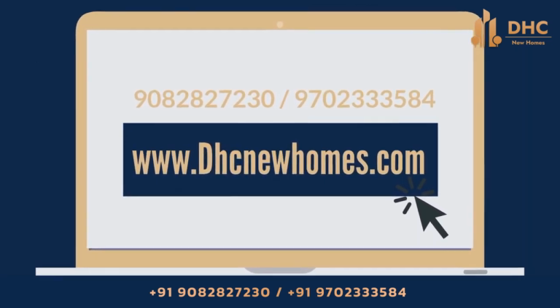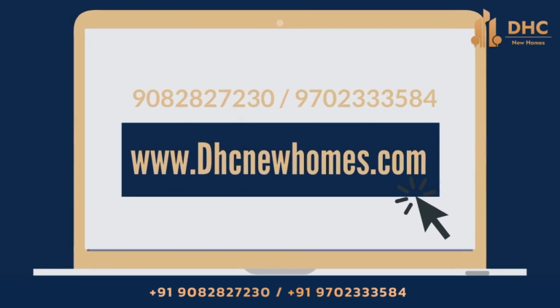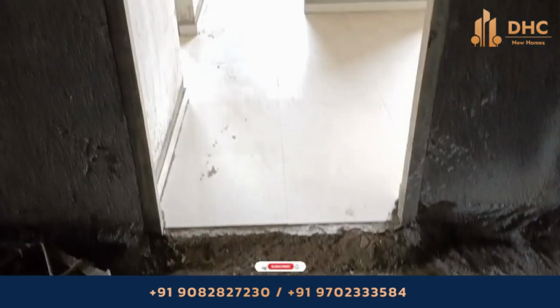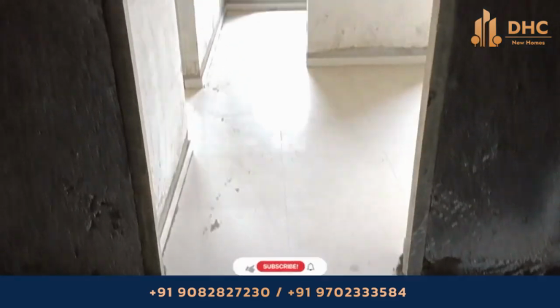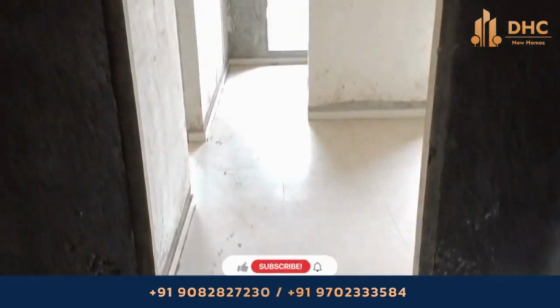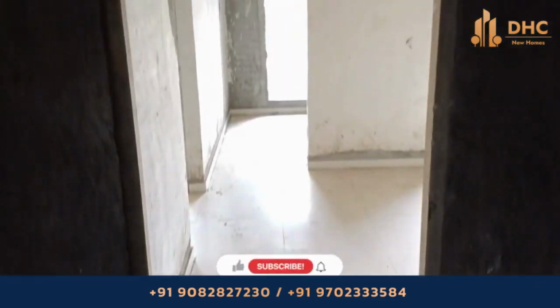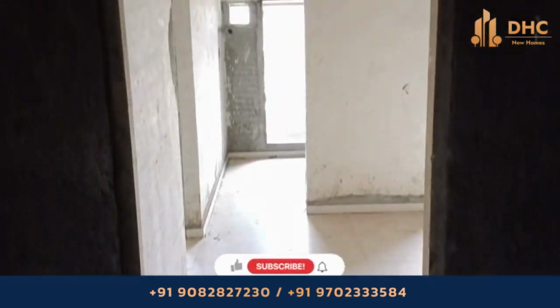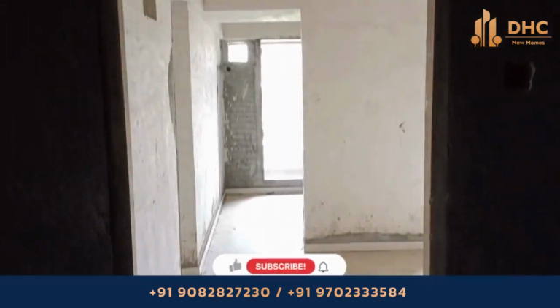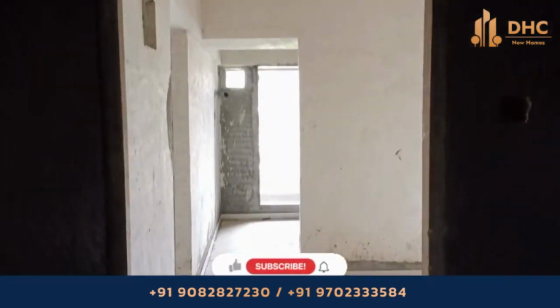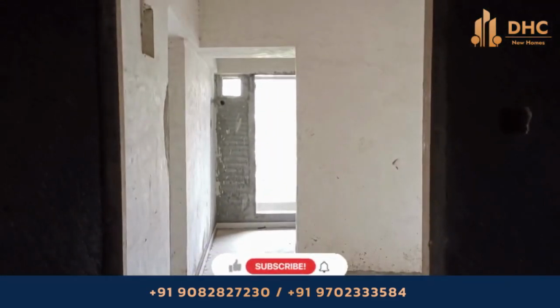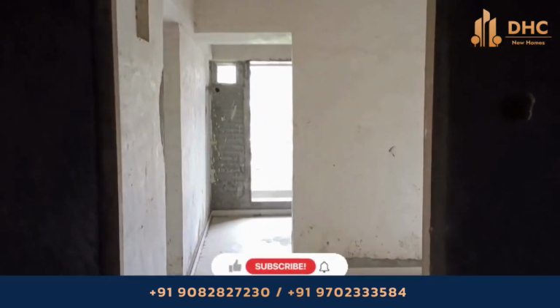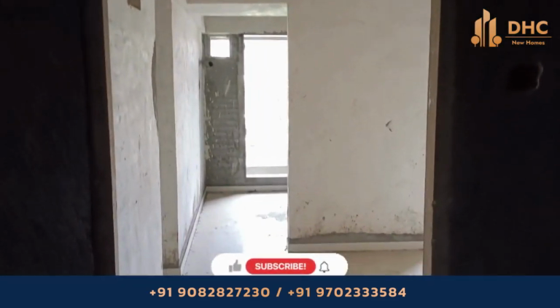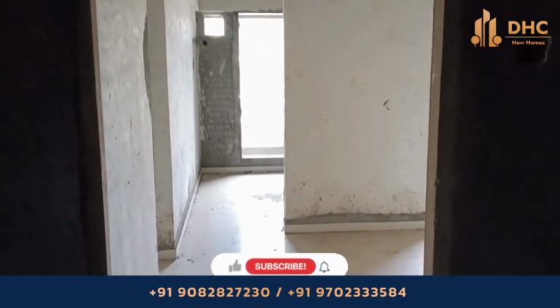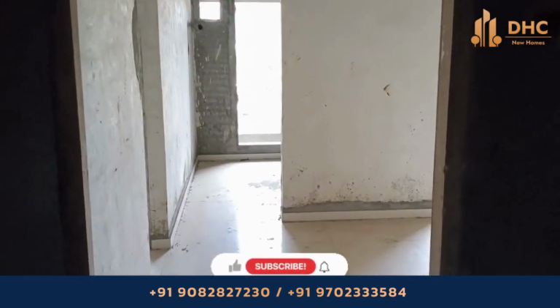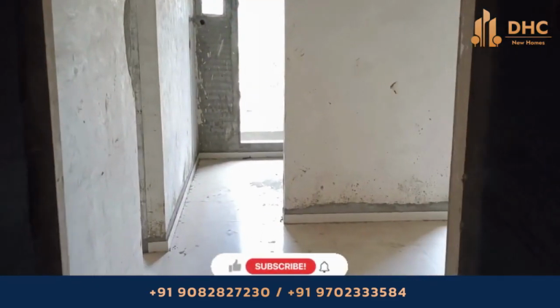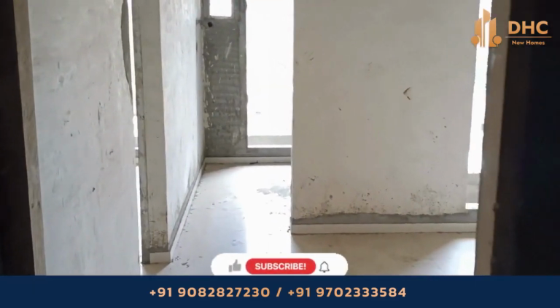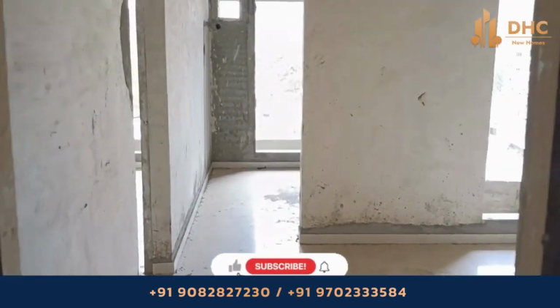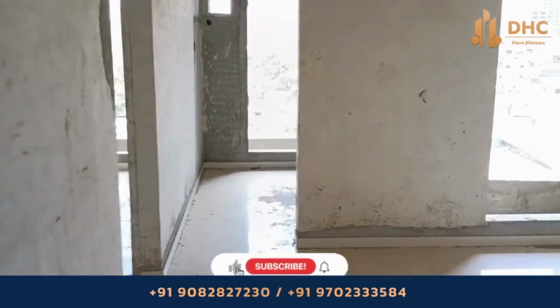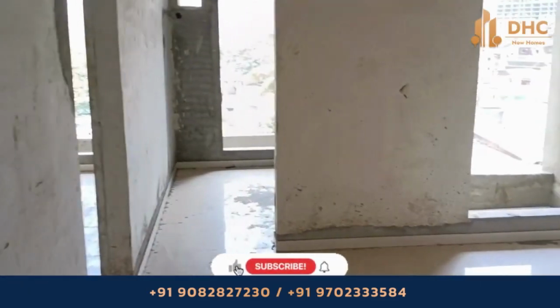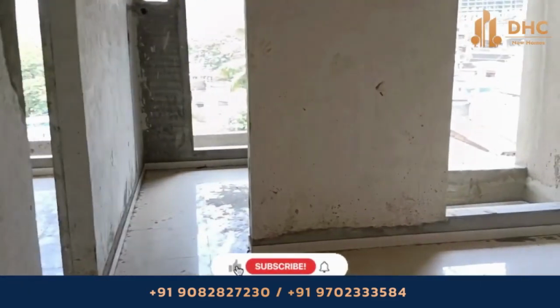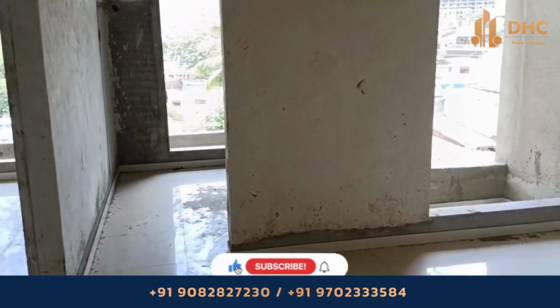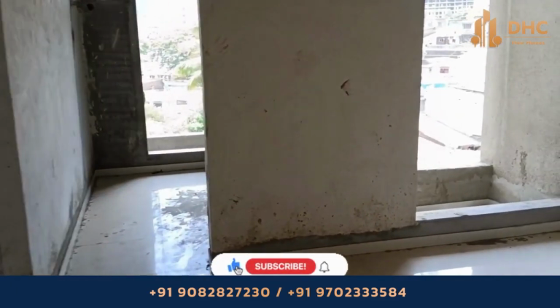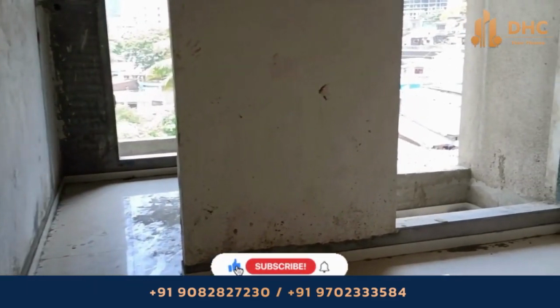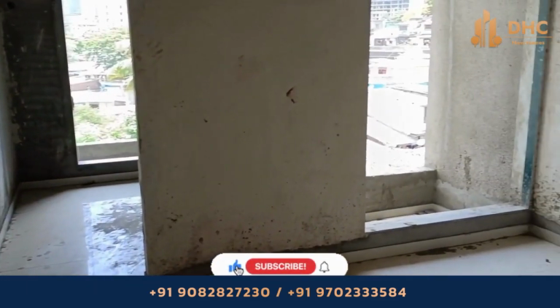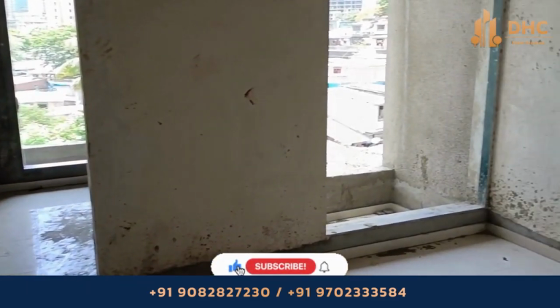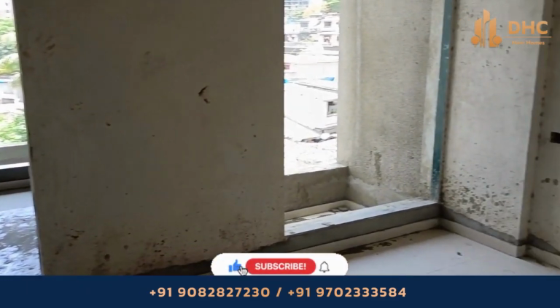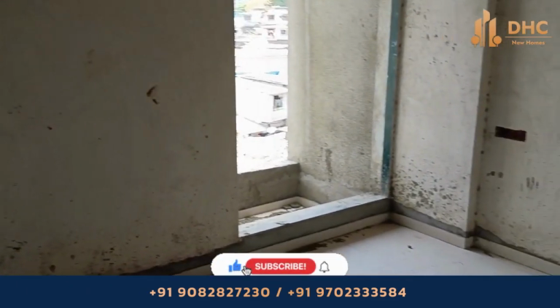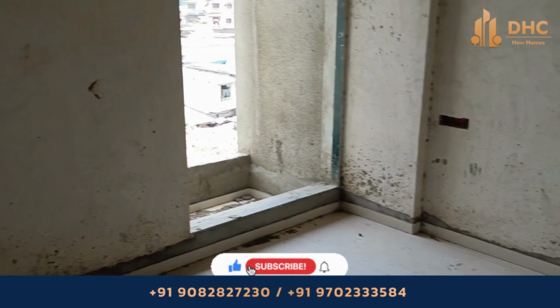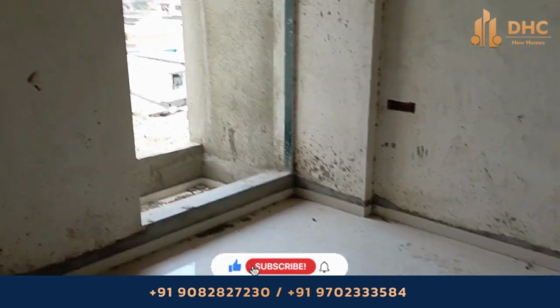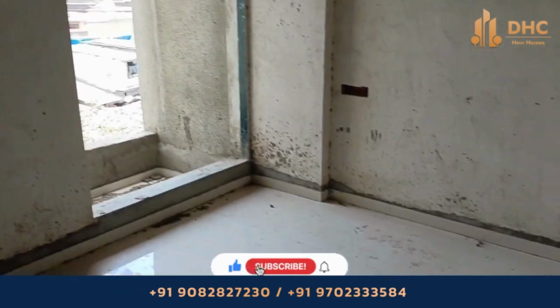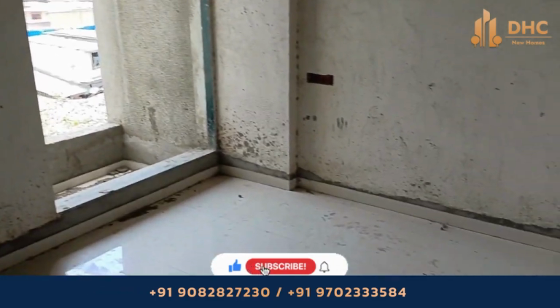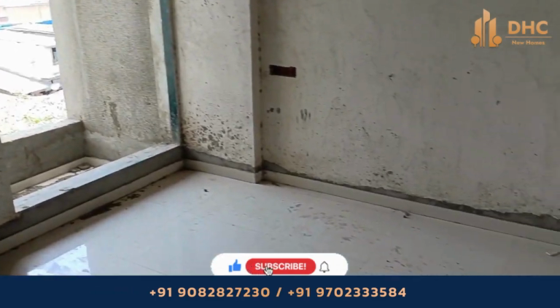Welcome back guys to the DHC New Homes channel. Today we are virtually touring Fairmount at Bhandu Best.